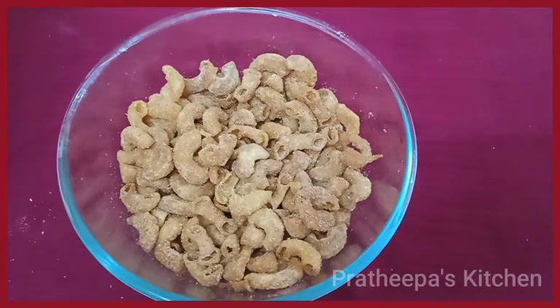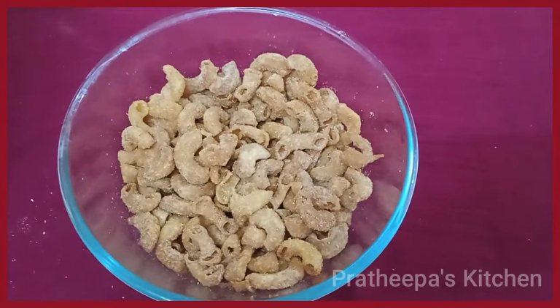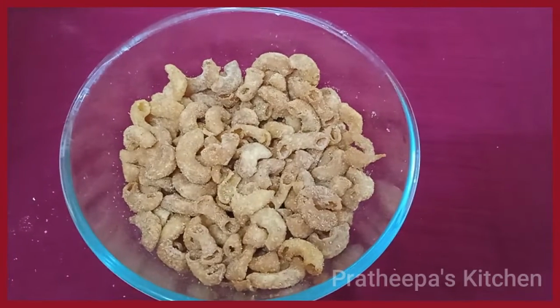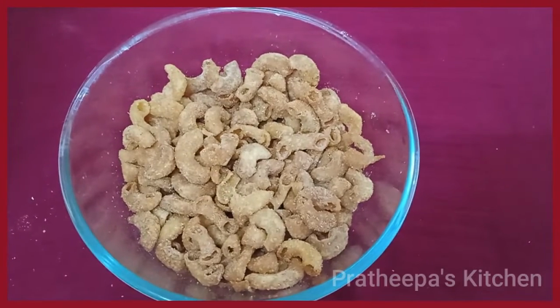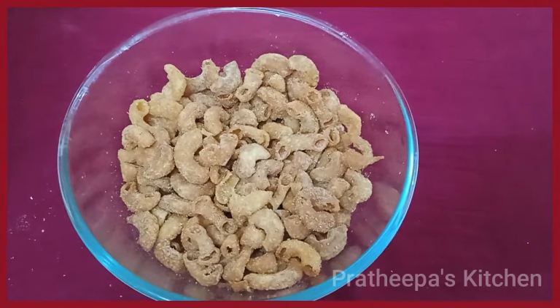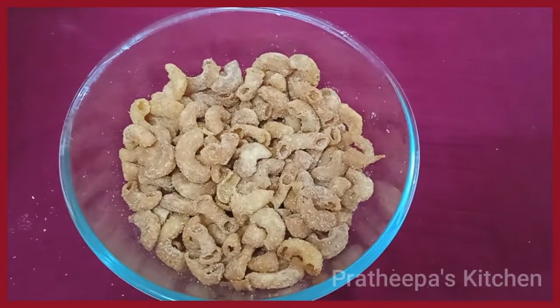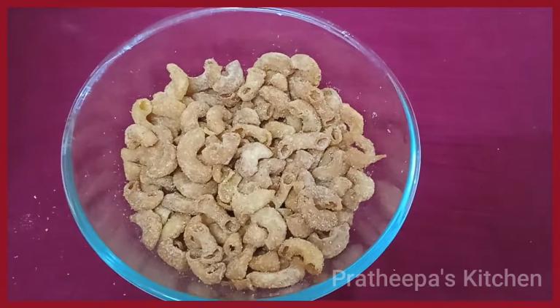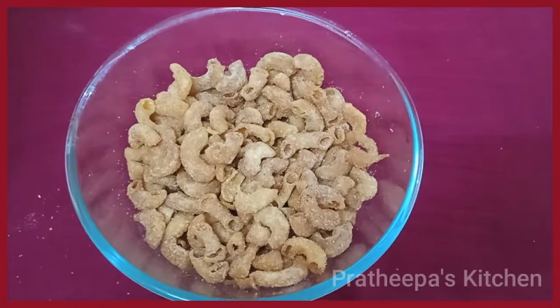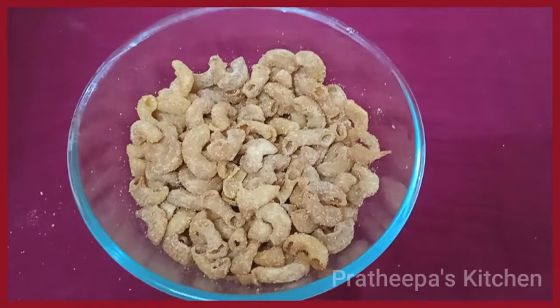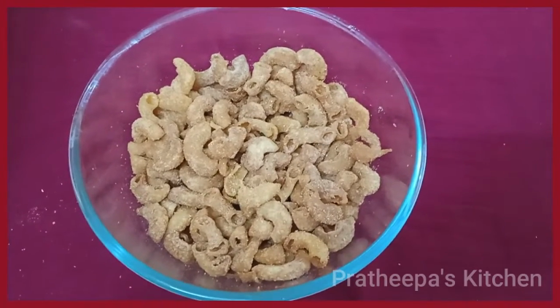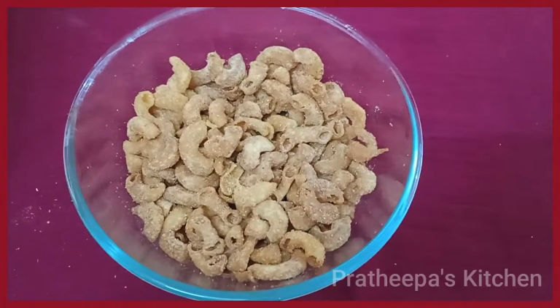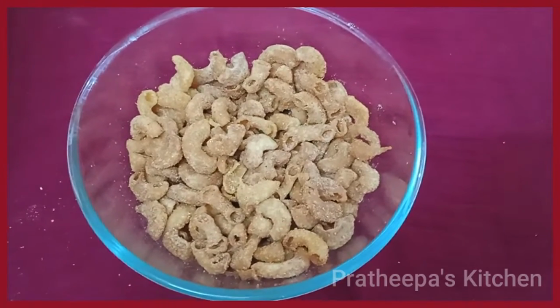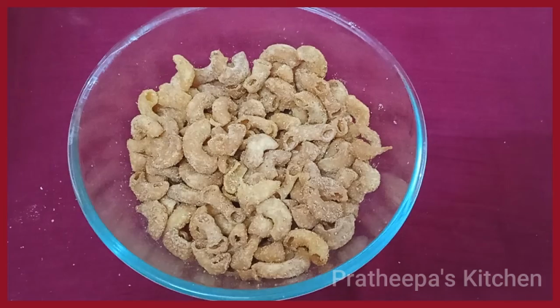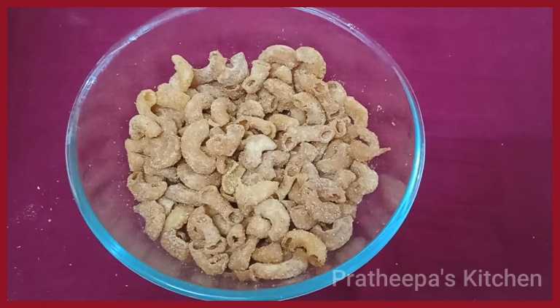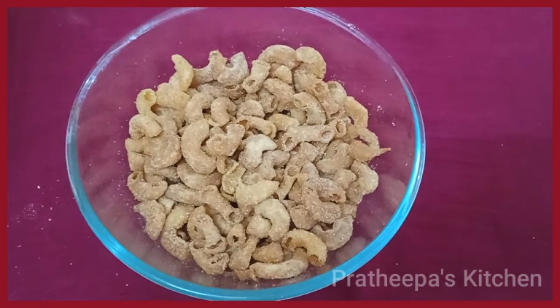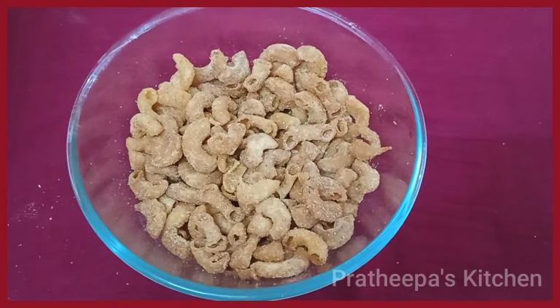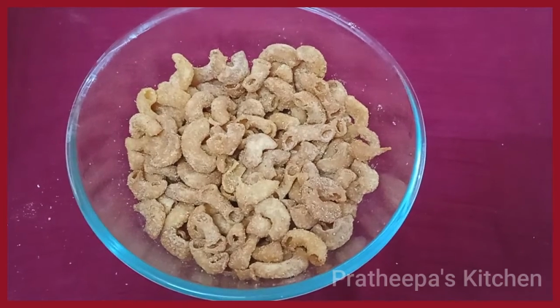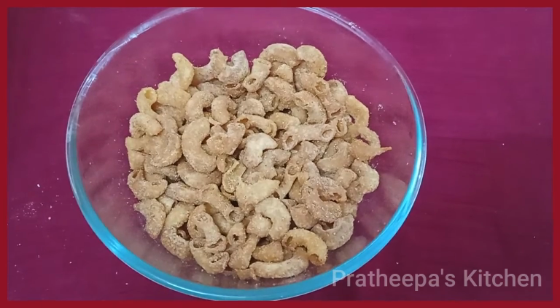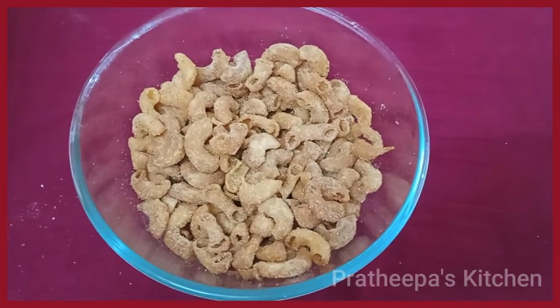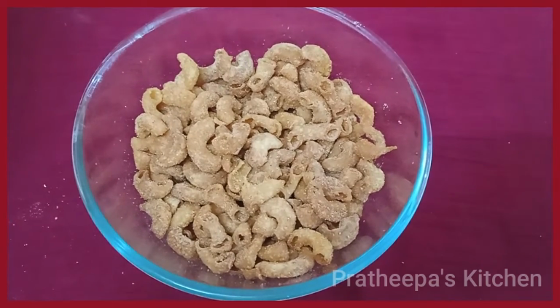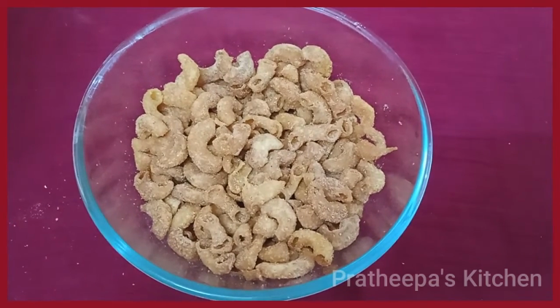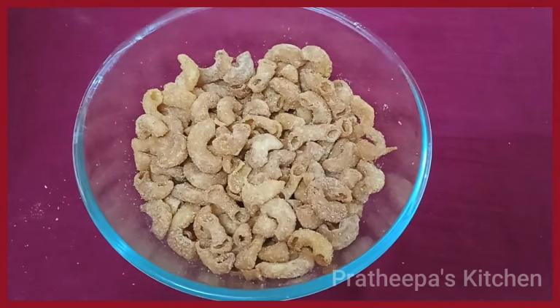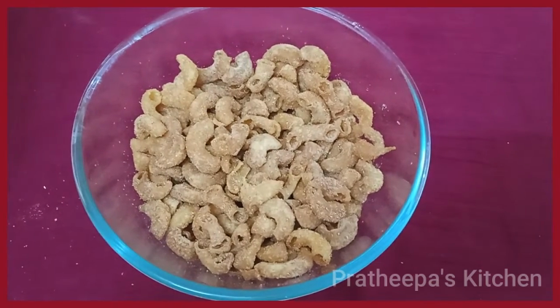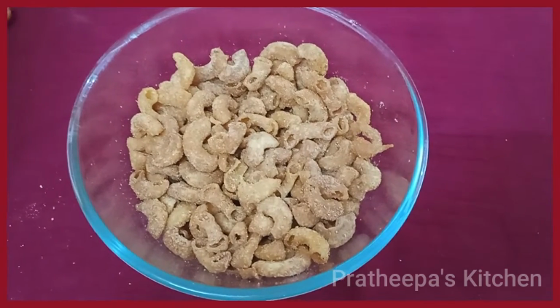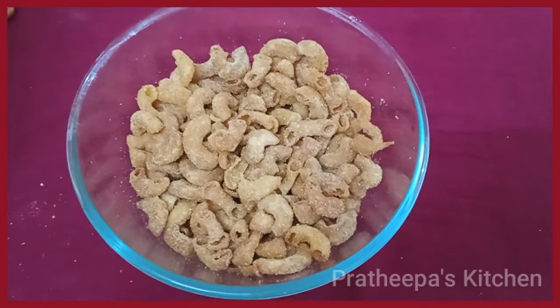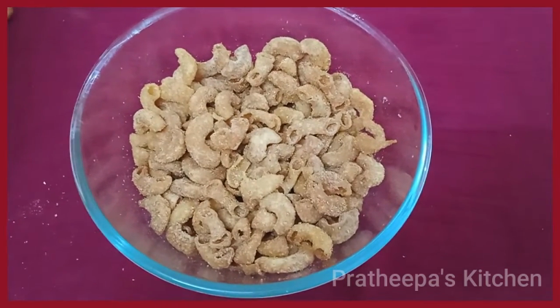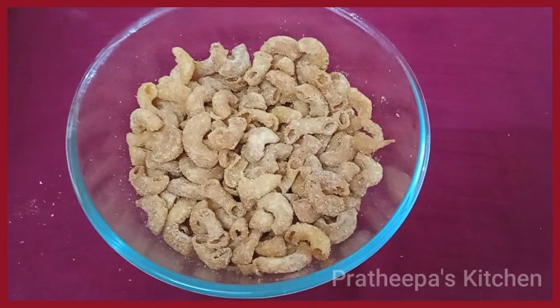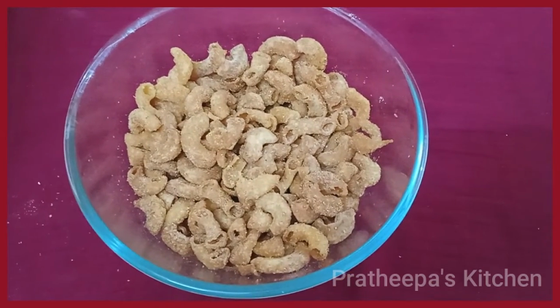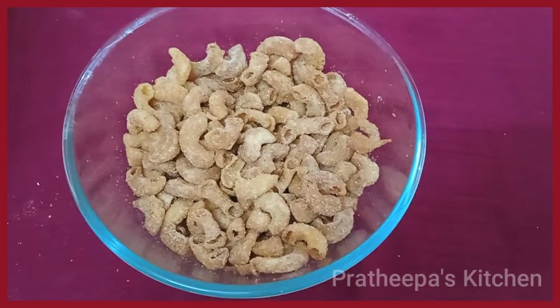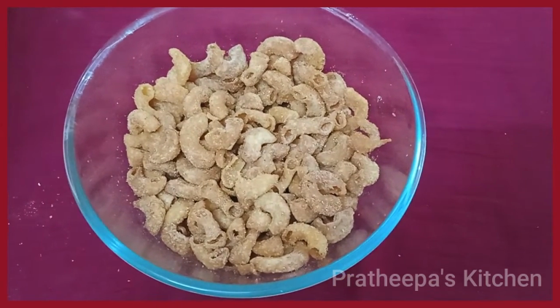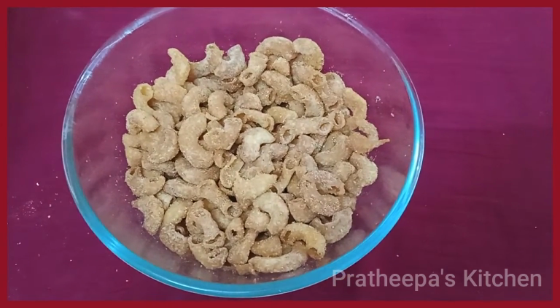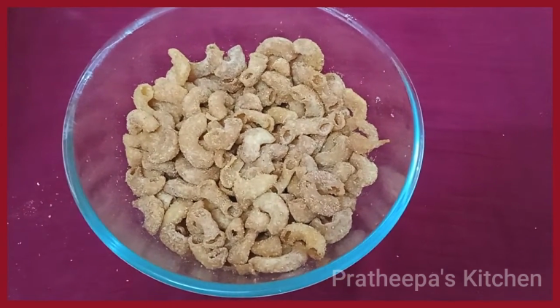Hello friends, welcome to Pradipa's Kitchen. In this channel, you can see a recipe and a snack recipe.